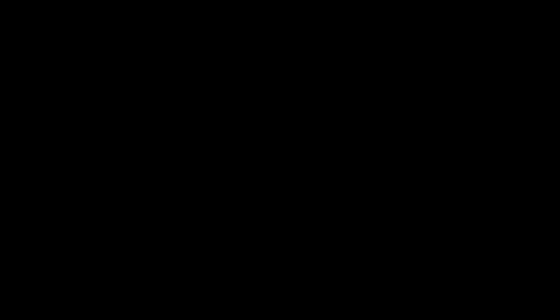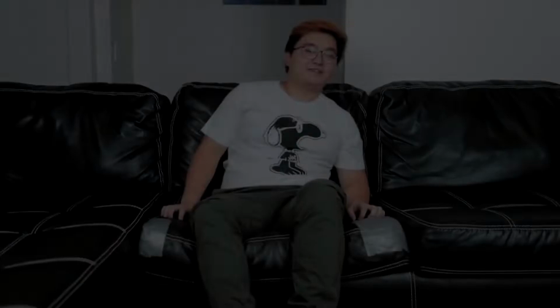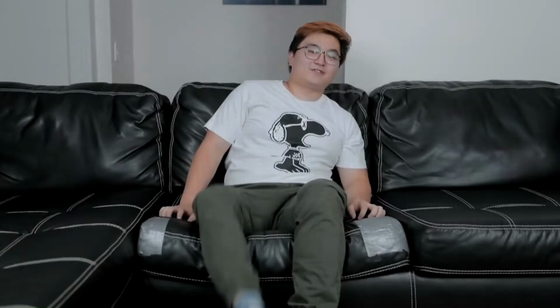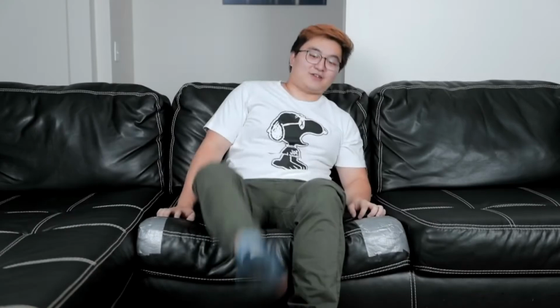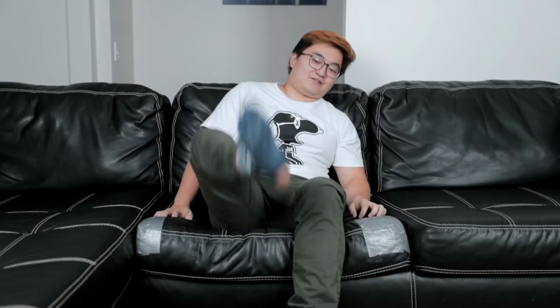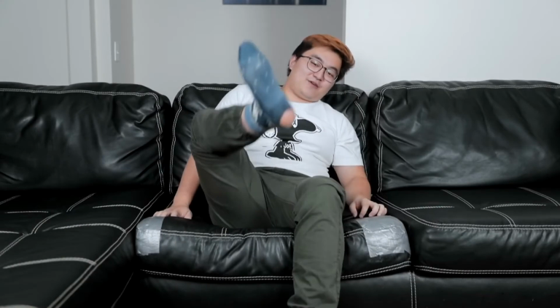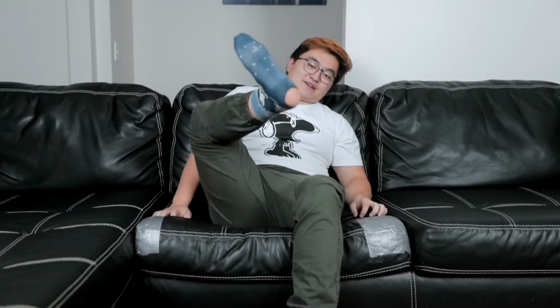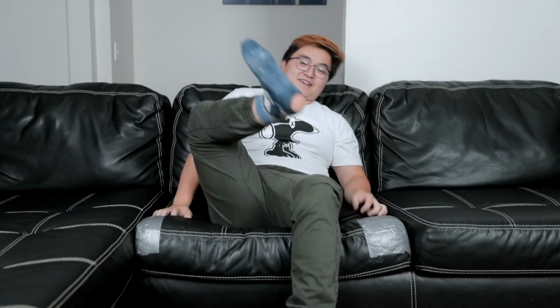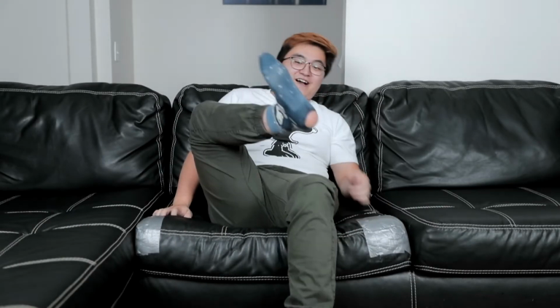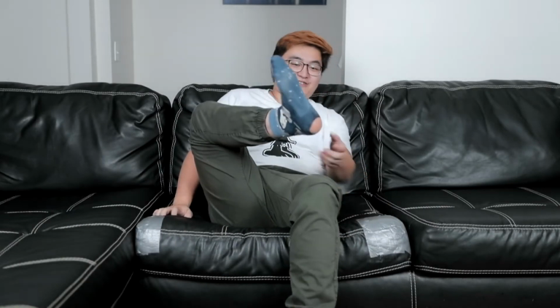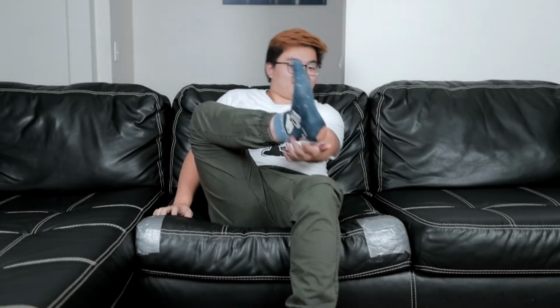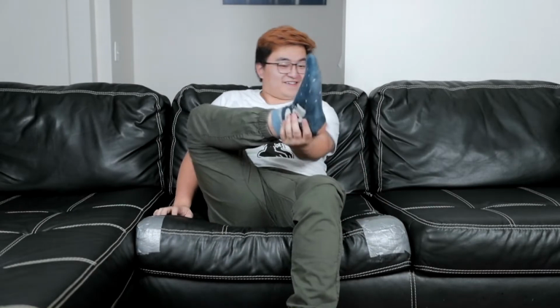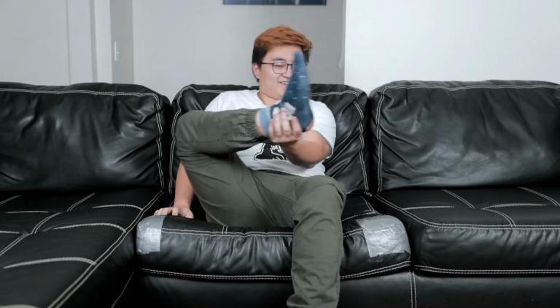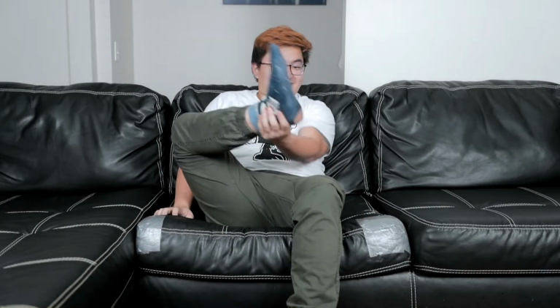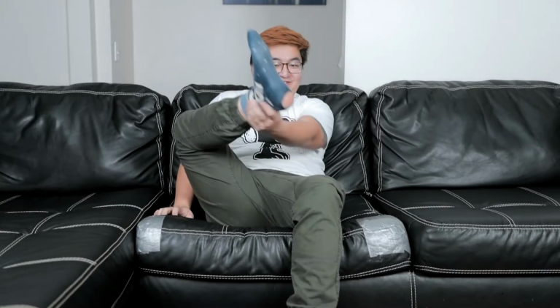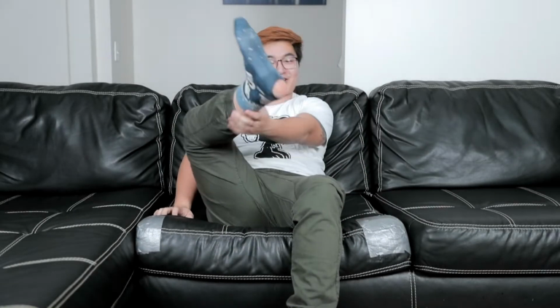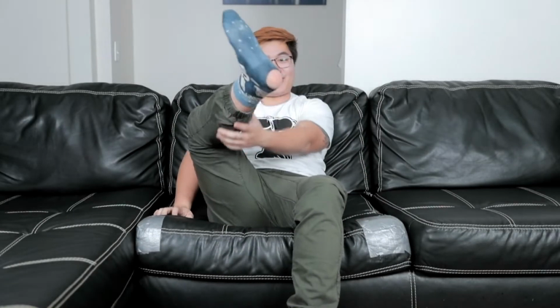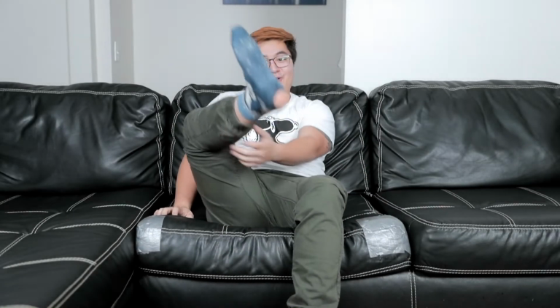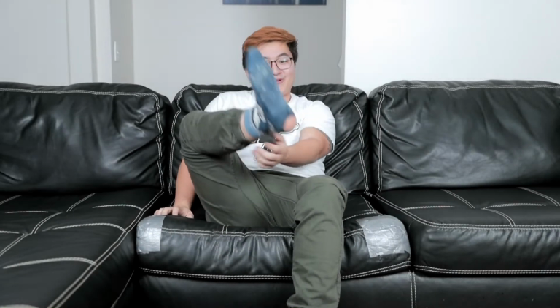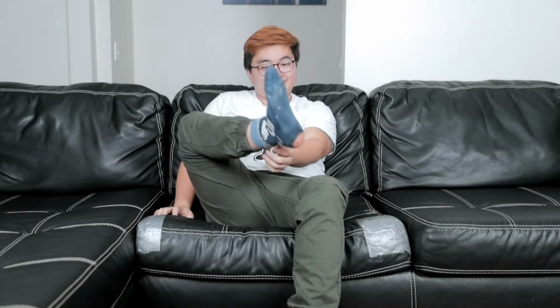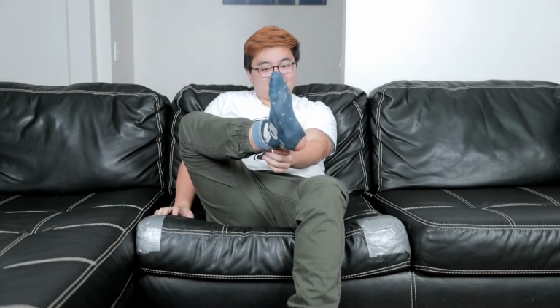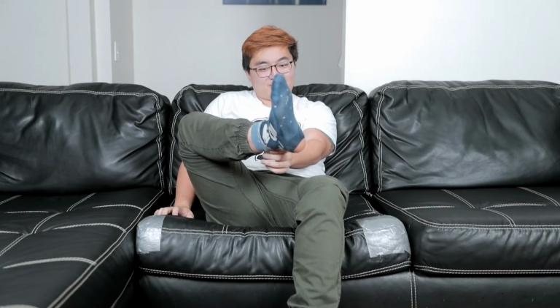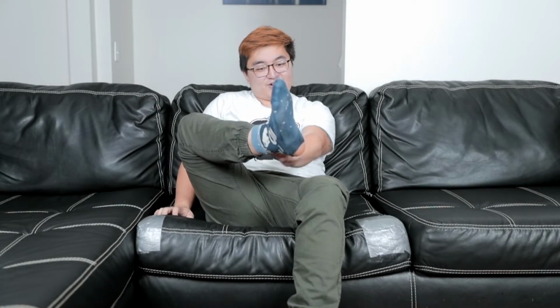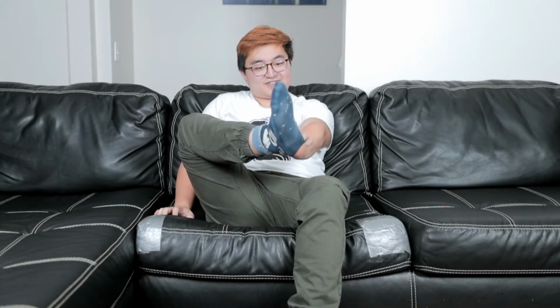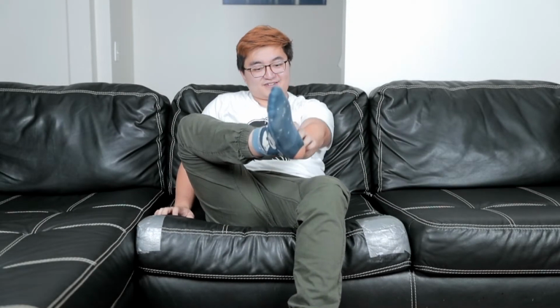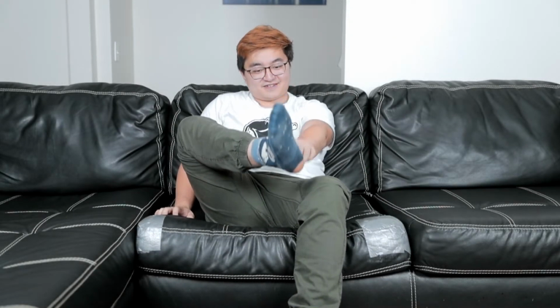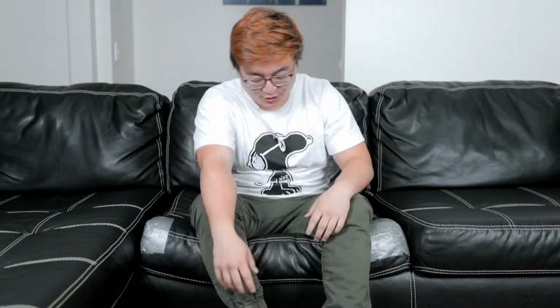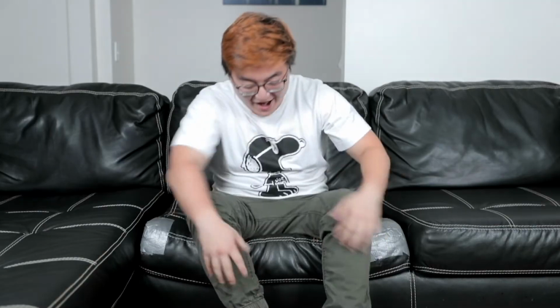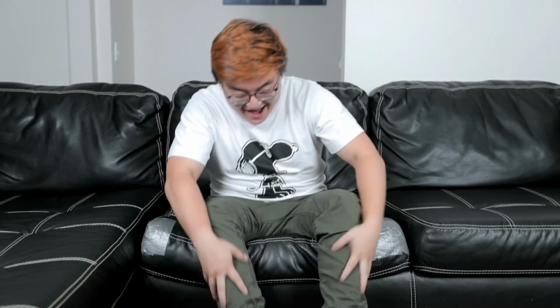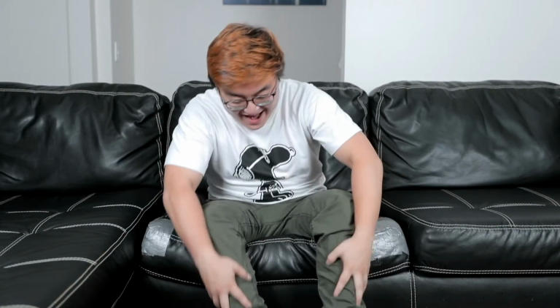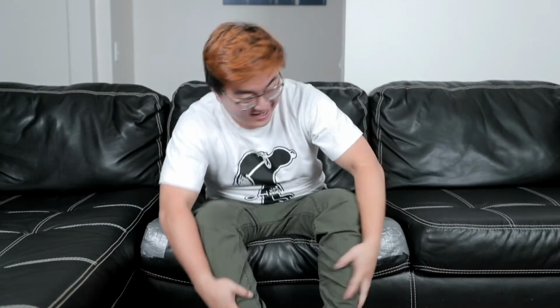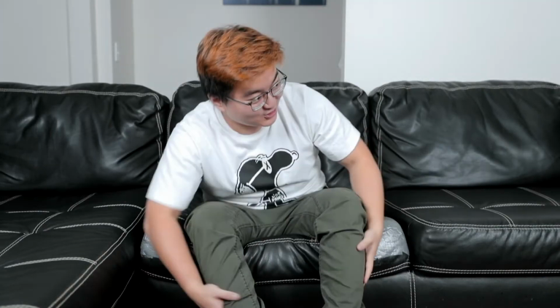Look at my sock, dude. Look at this fucking hole. Gotta toss these. TRASH!